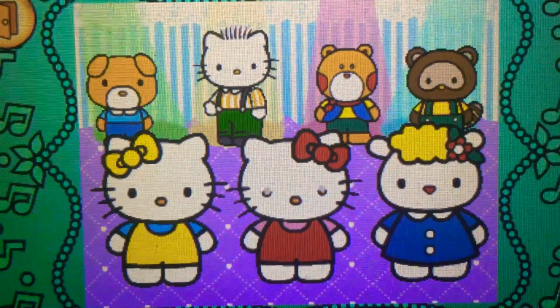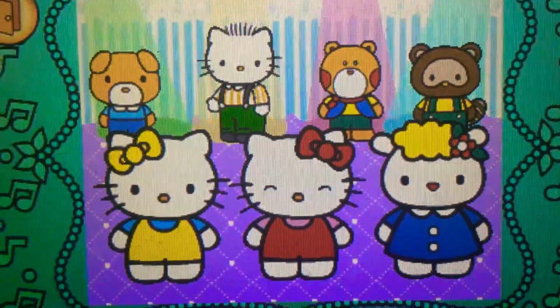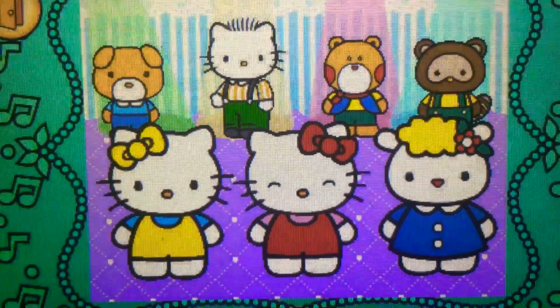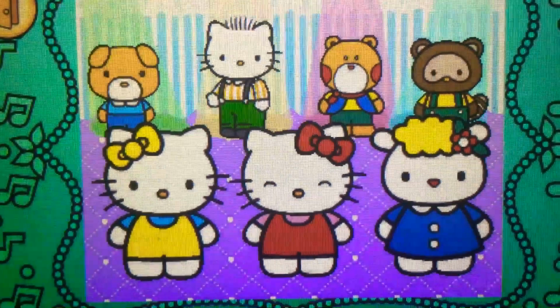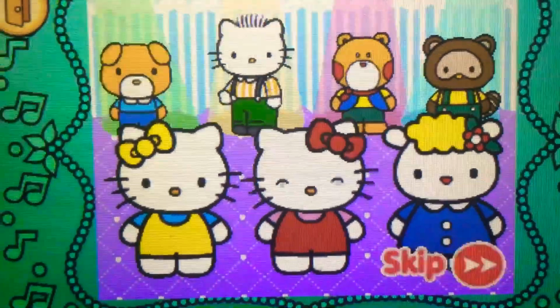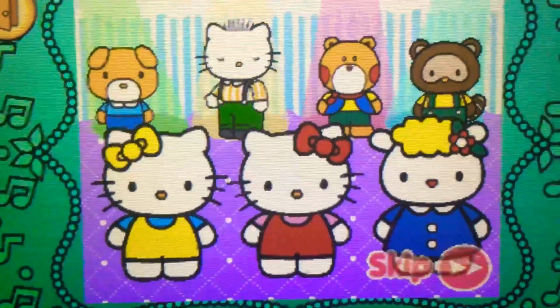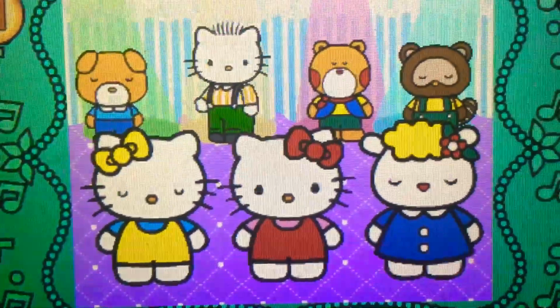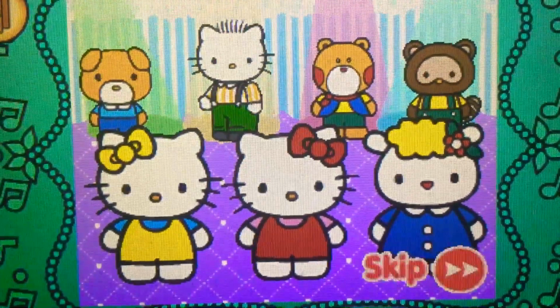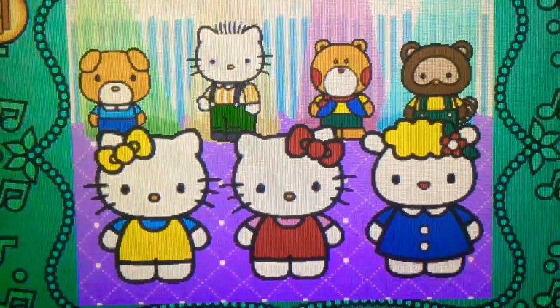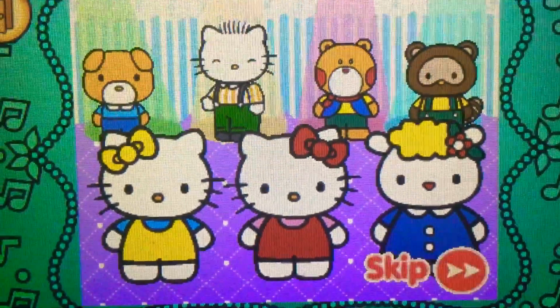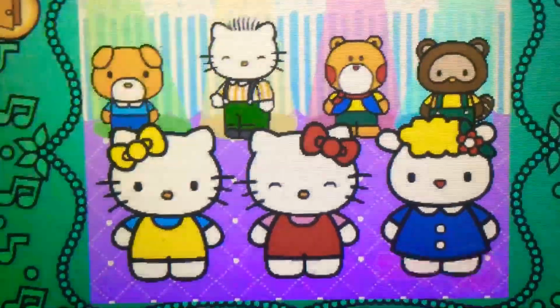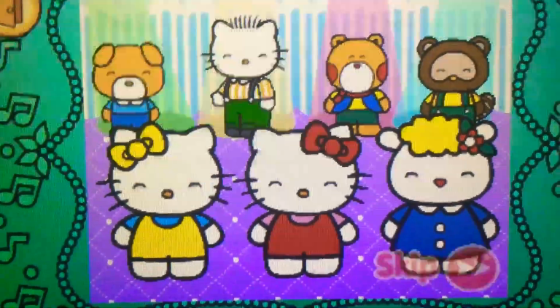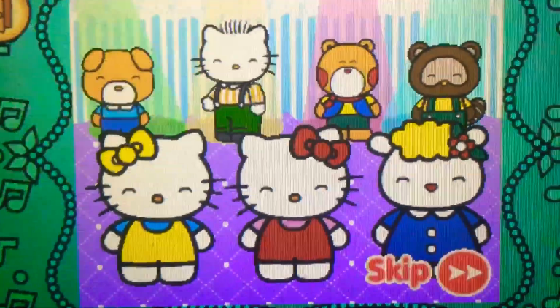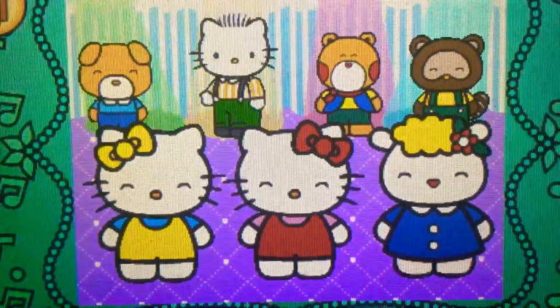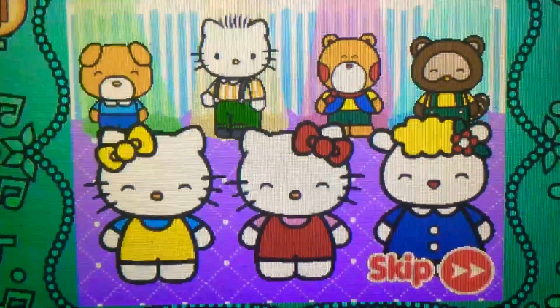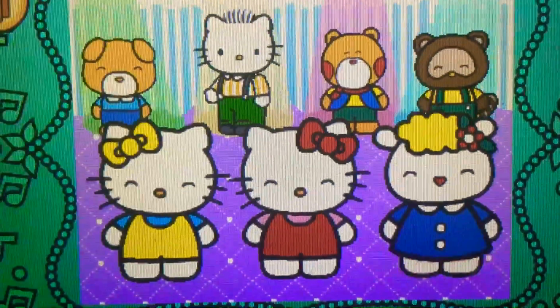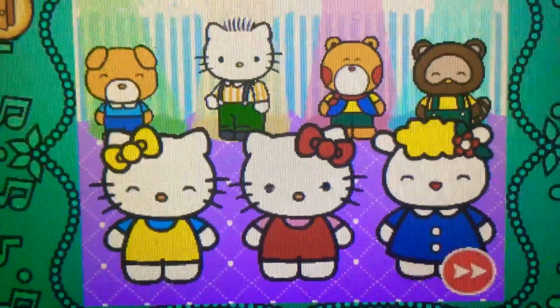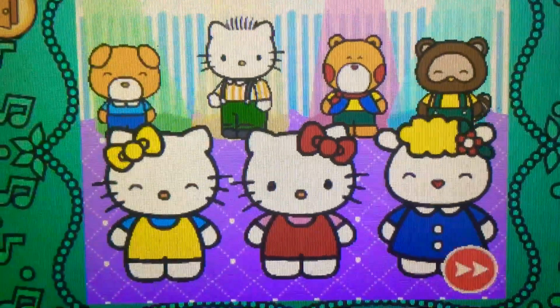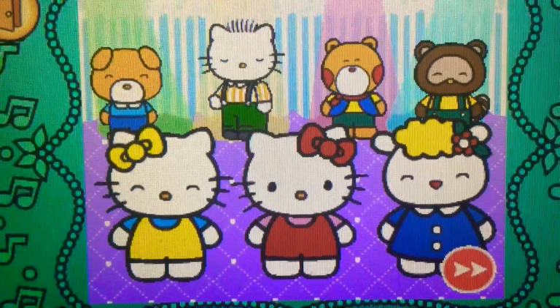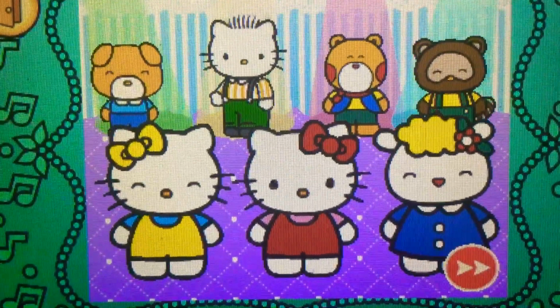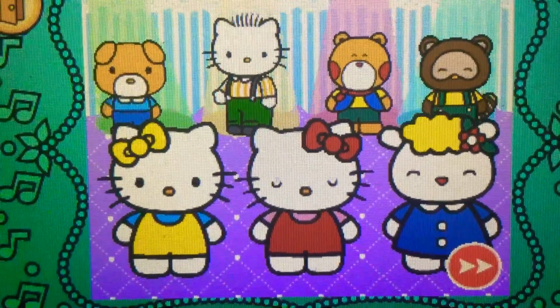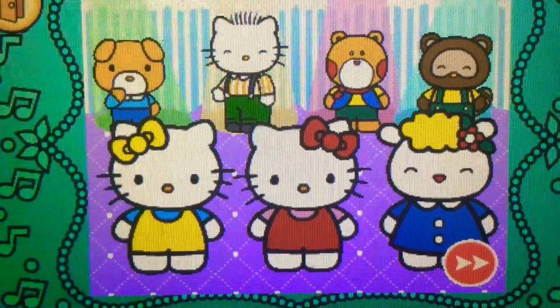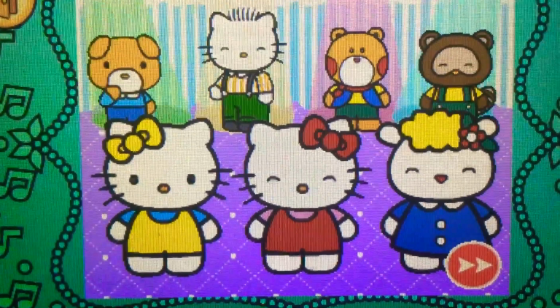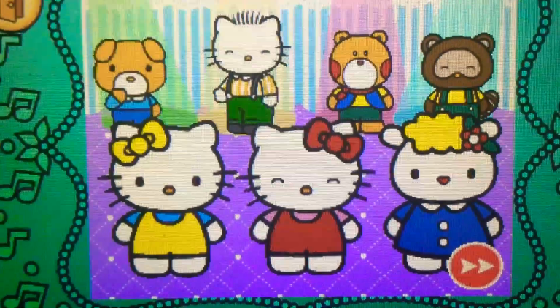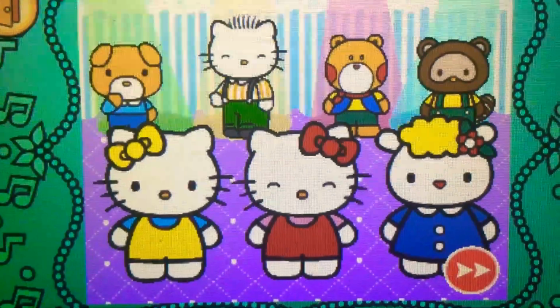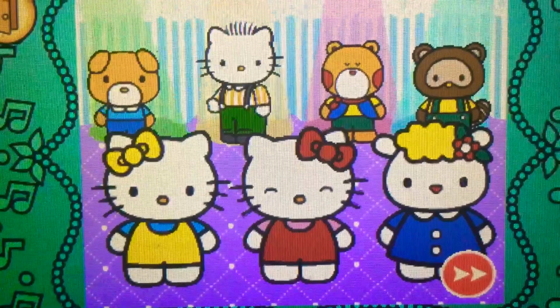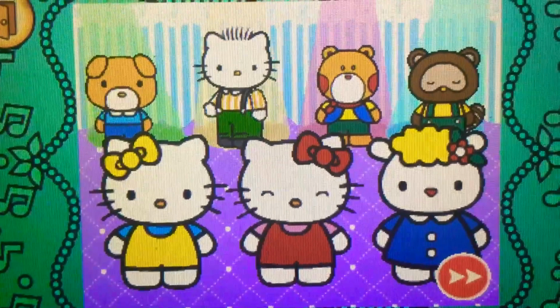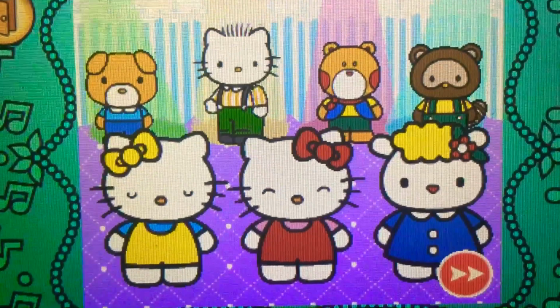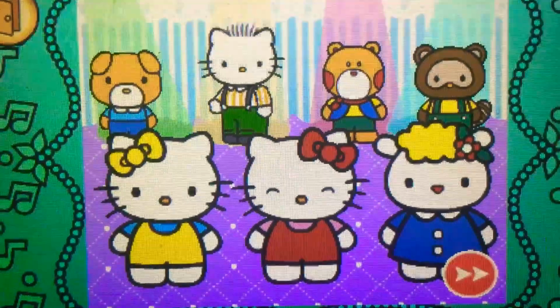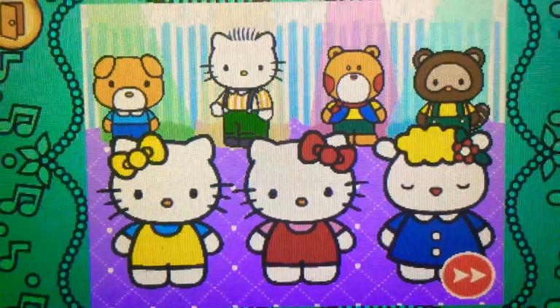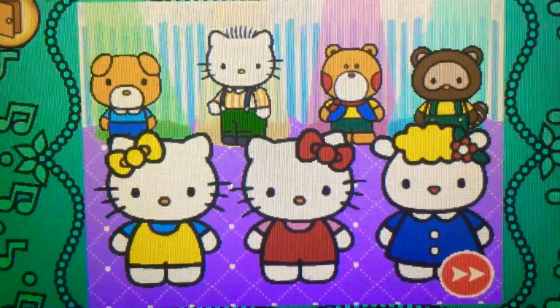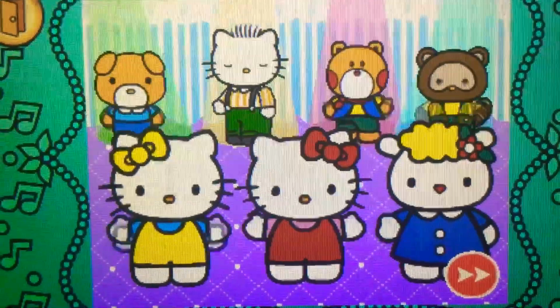Hey there! Today is Hello Kitty and Mimi's birthday party. Hello Kitty and her friends need some music.